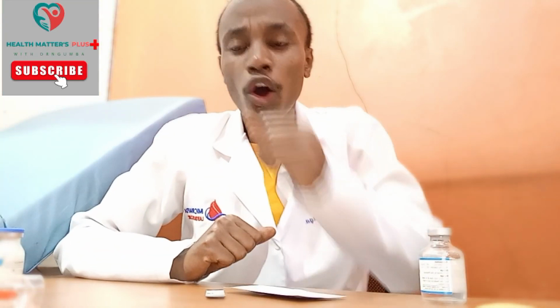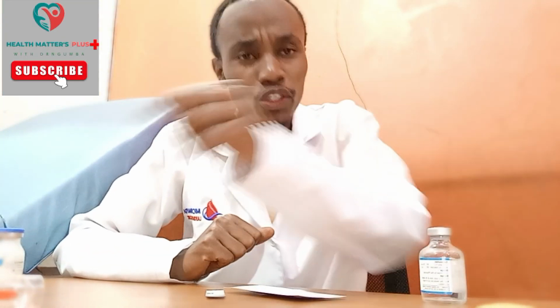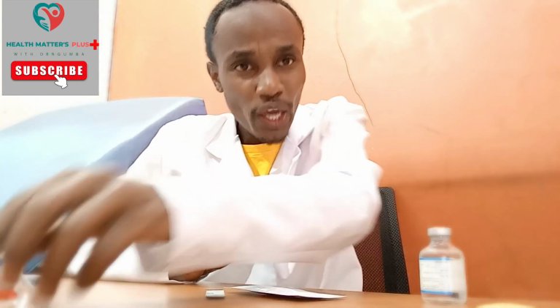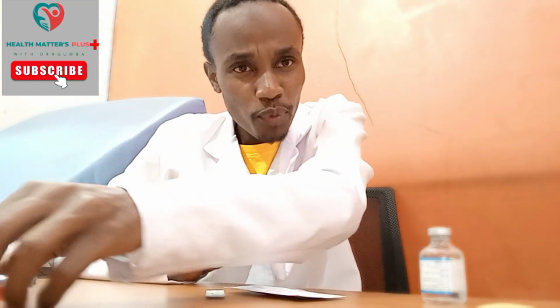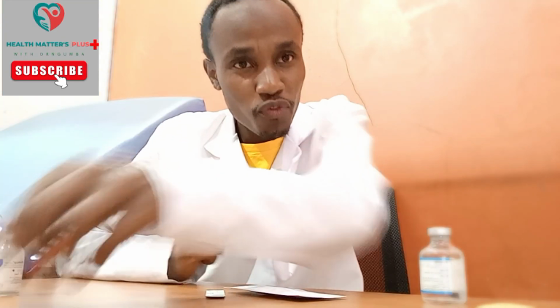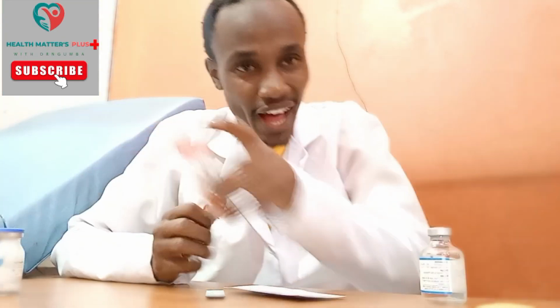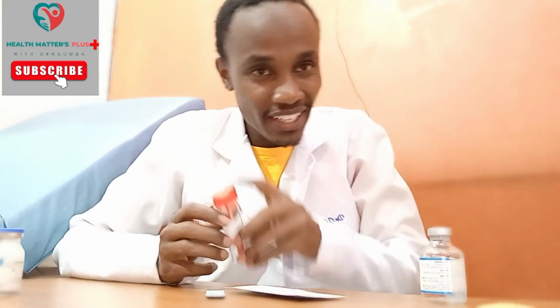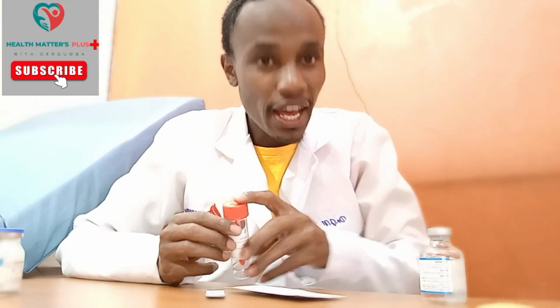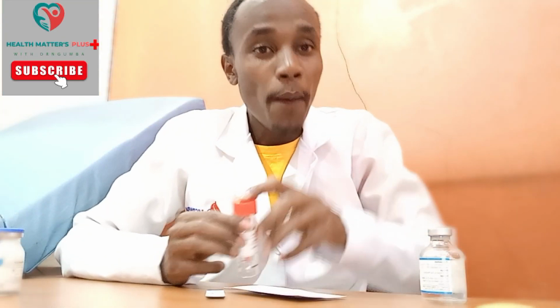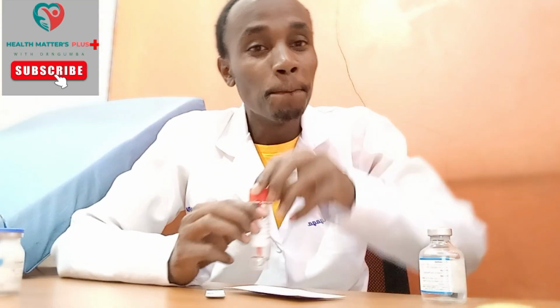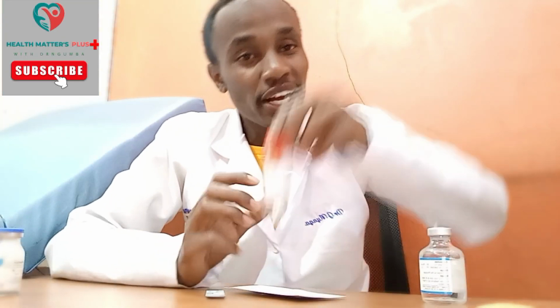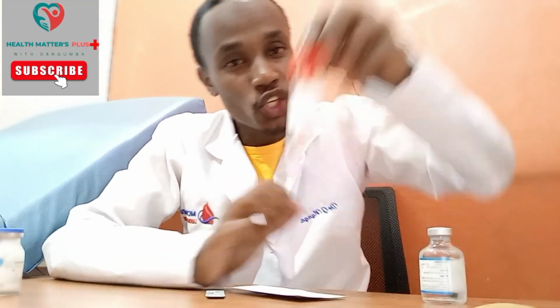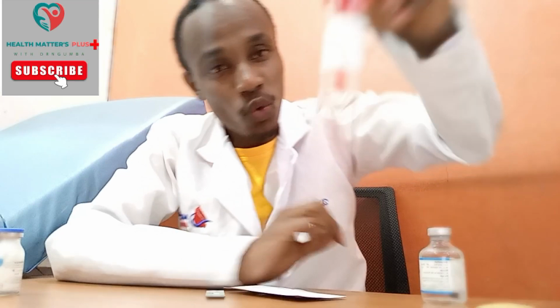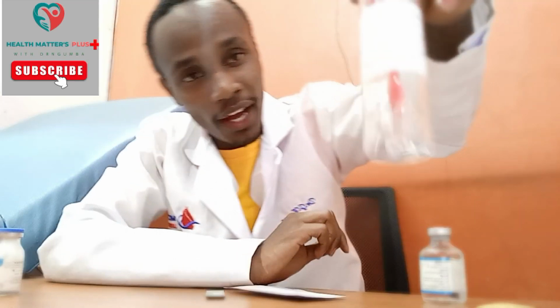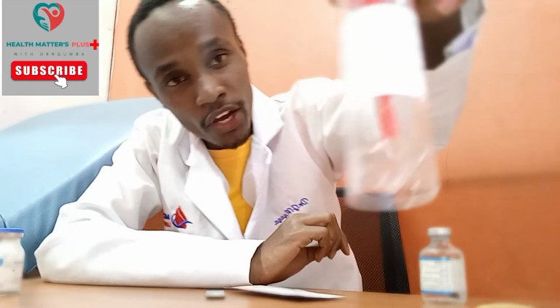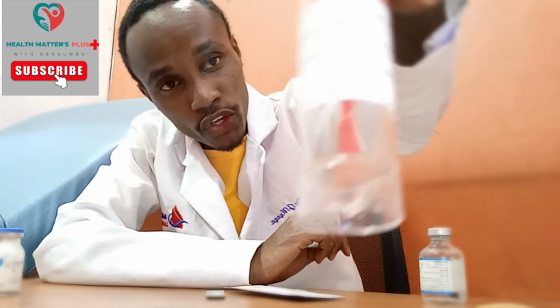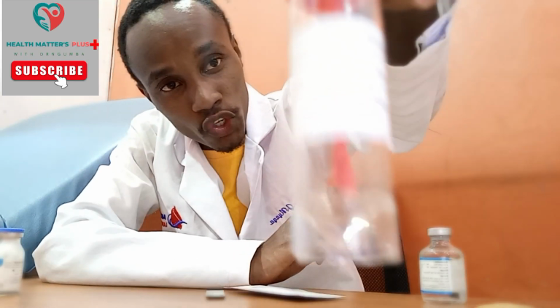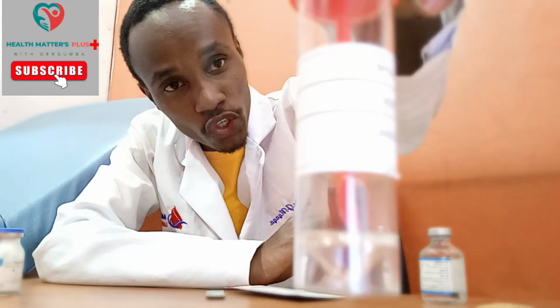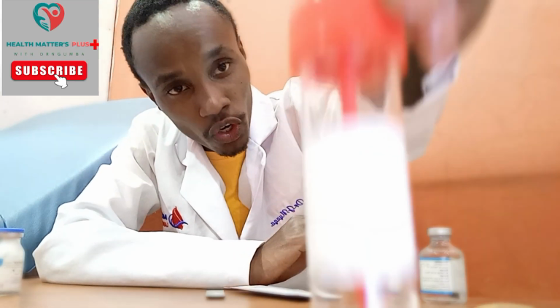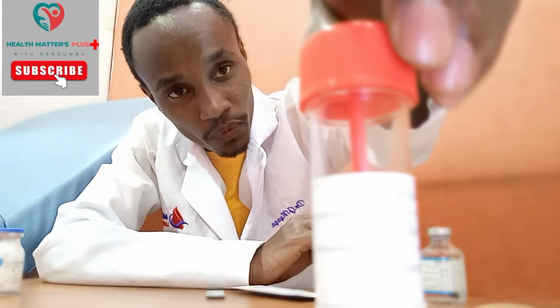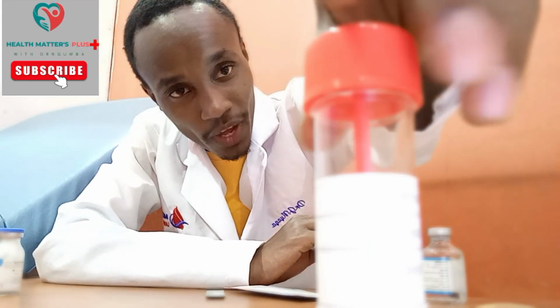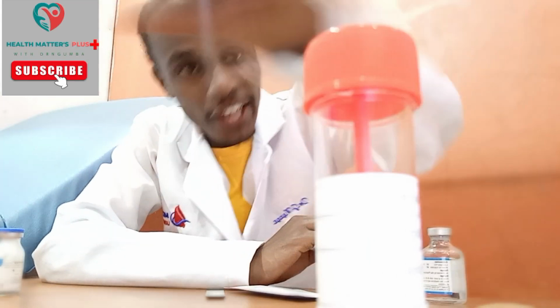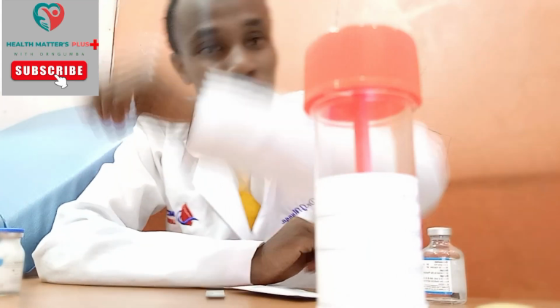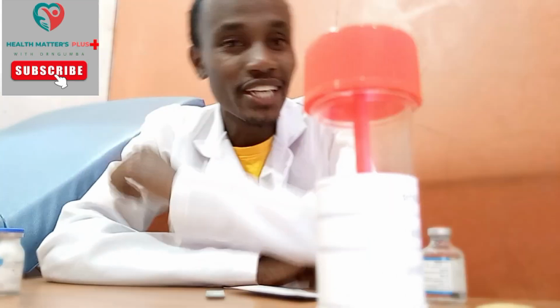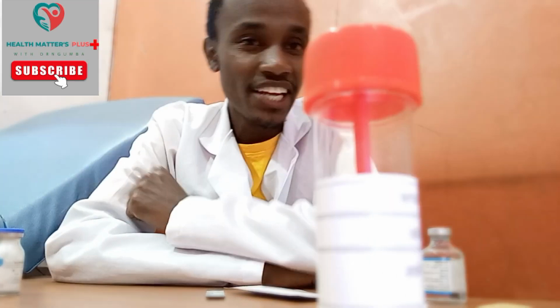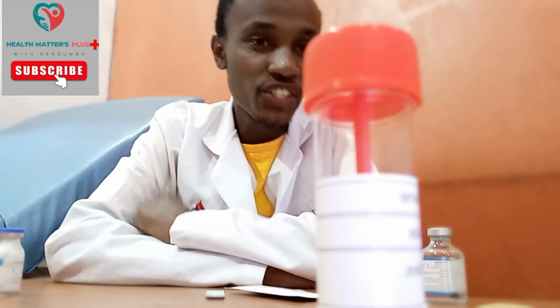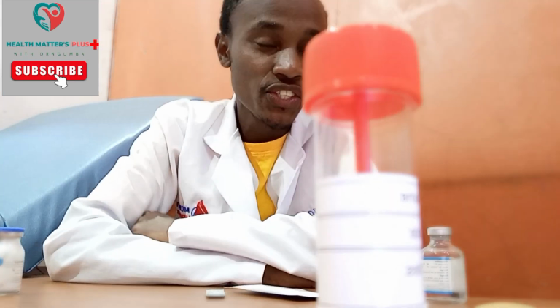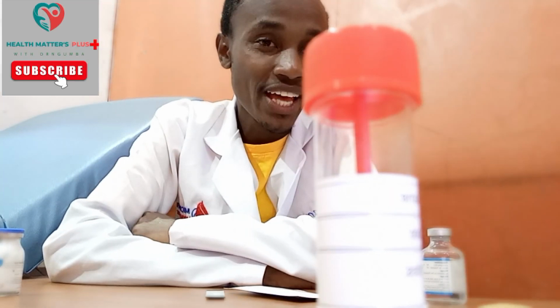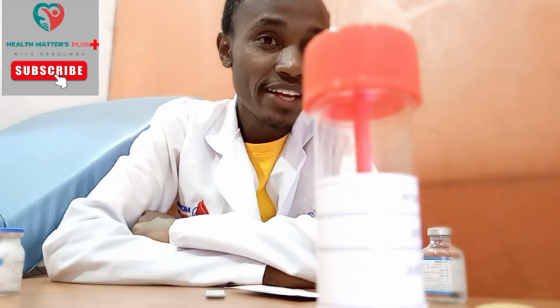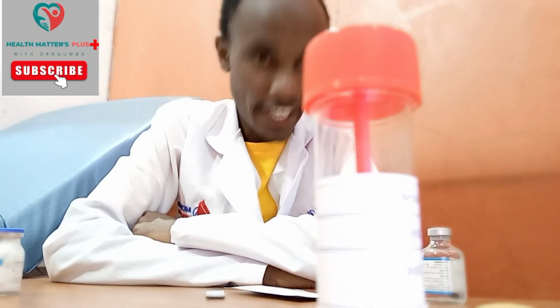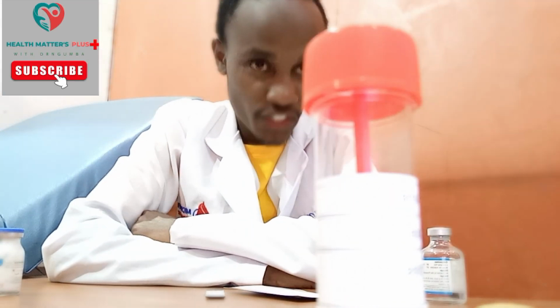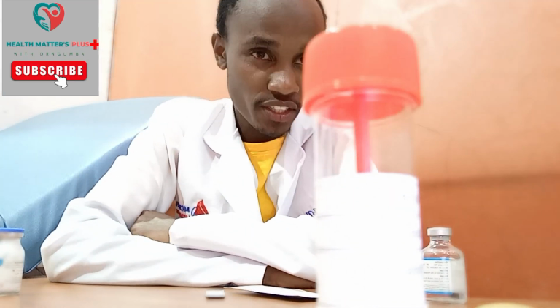On top of that, make sure you do a urinalysis test.